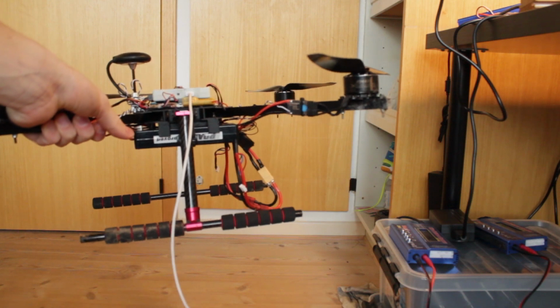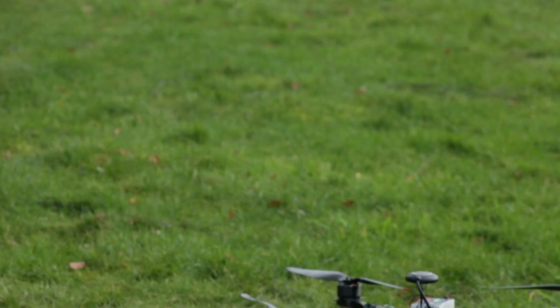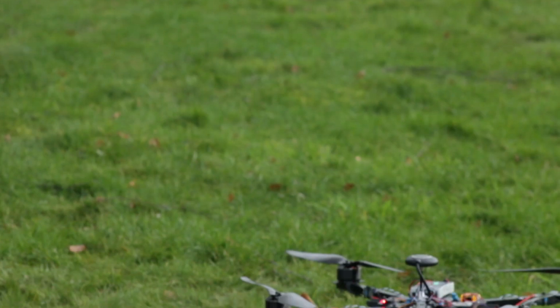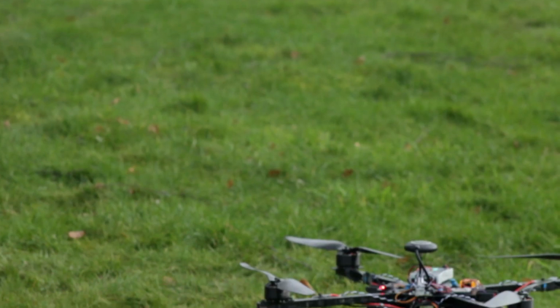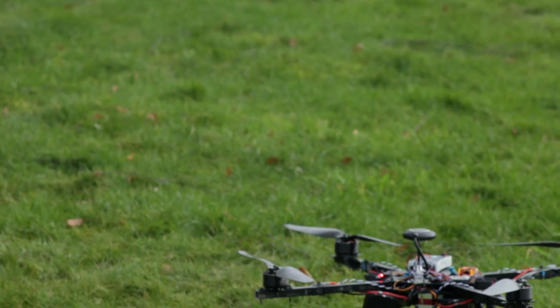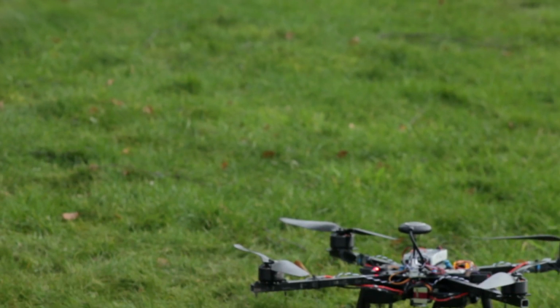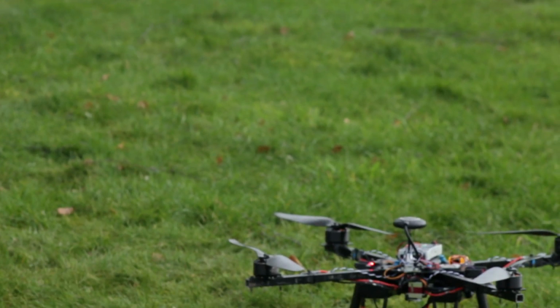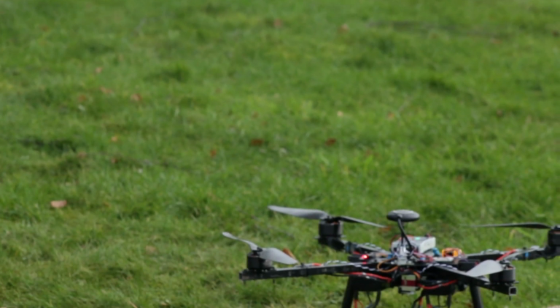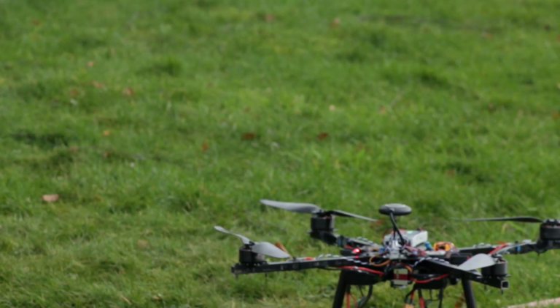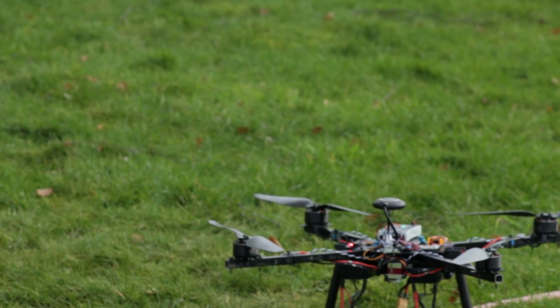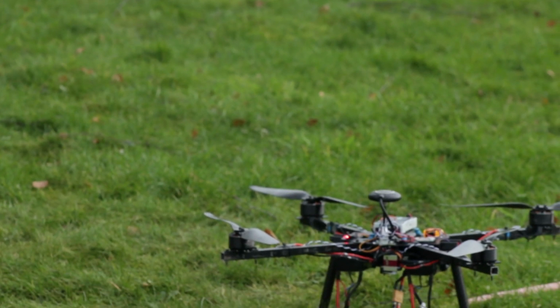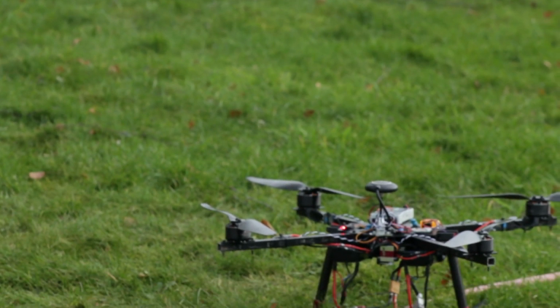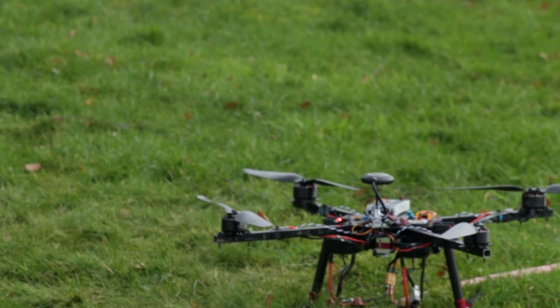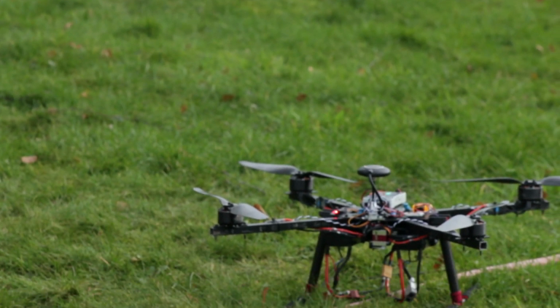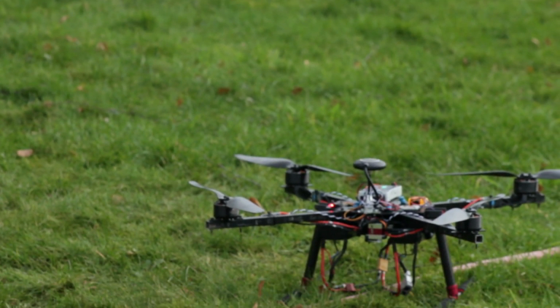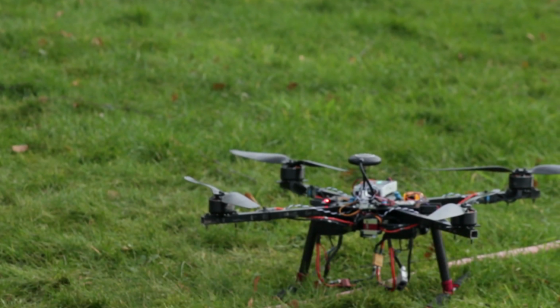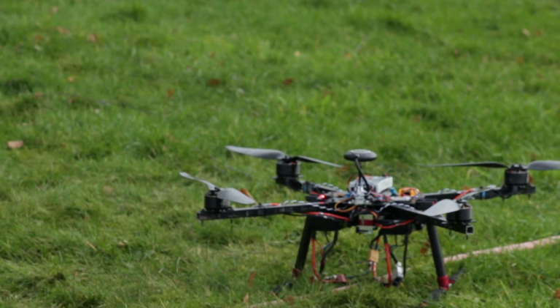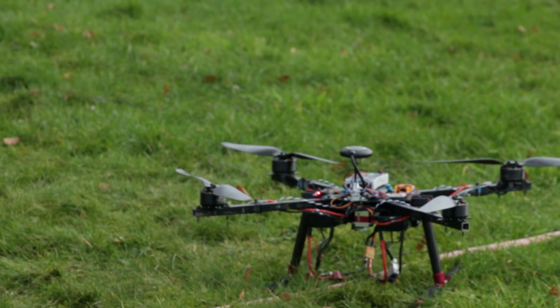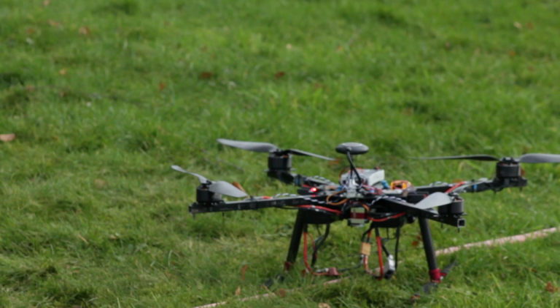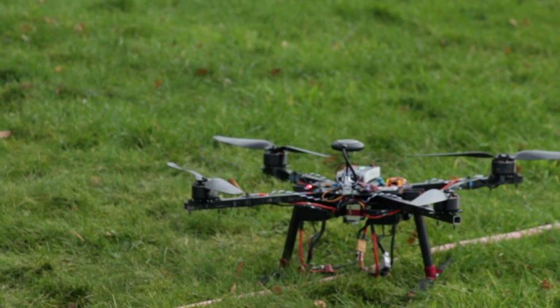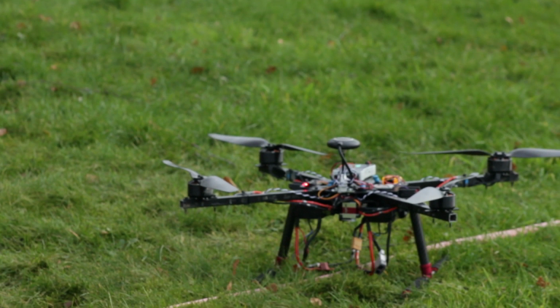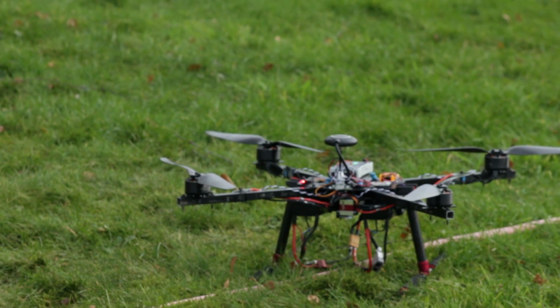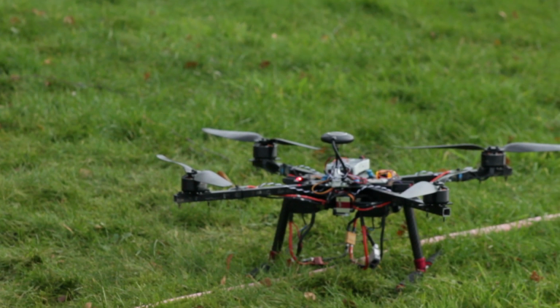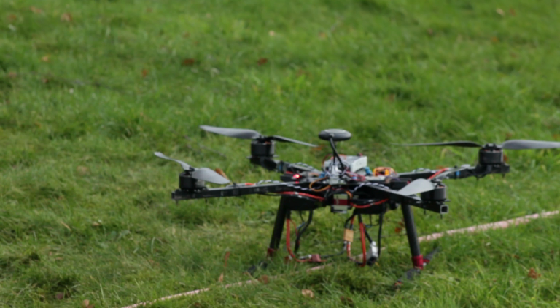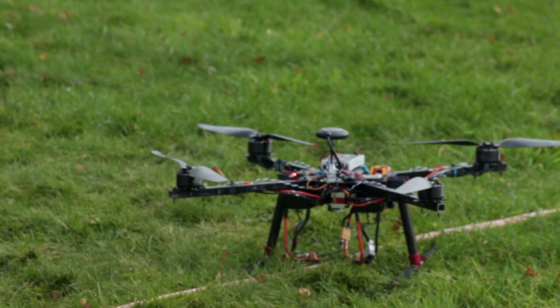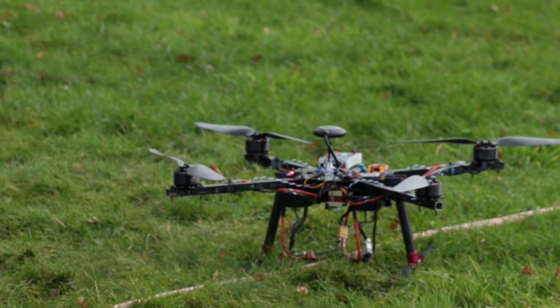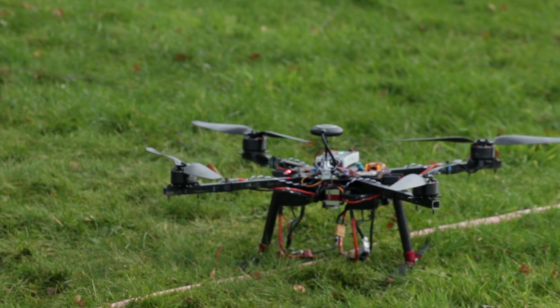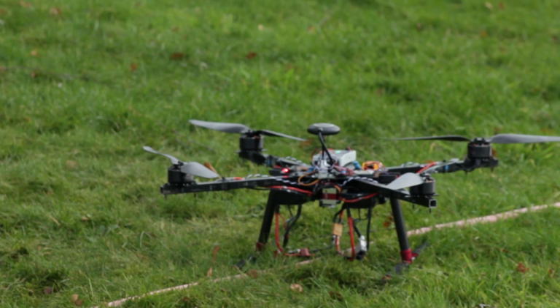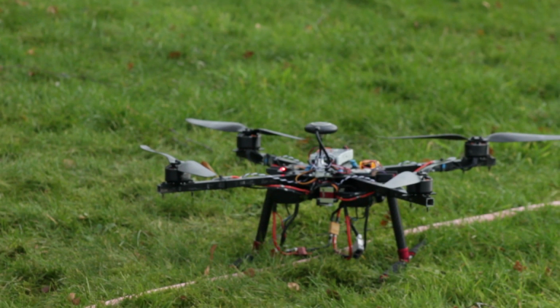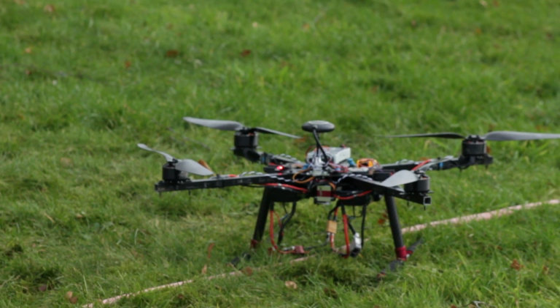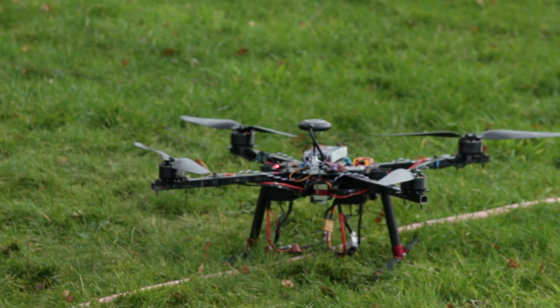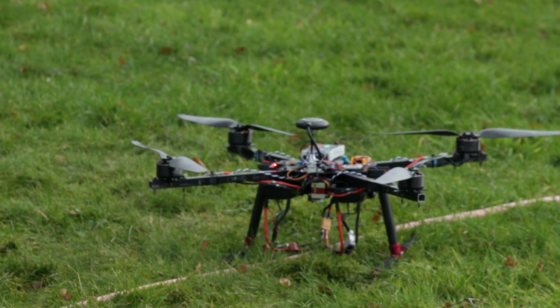Here you see the release mechanism in action. I made a simple mission for the drone — it's very windy today so I don't want it to go very far.